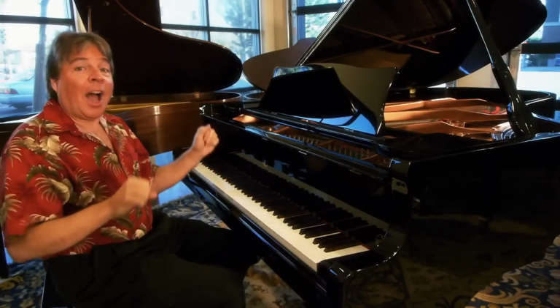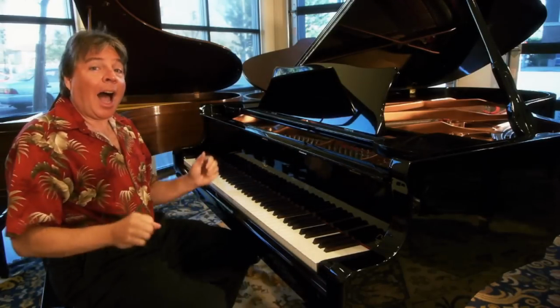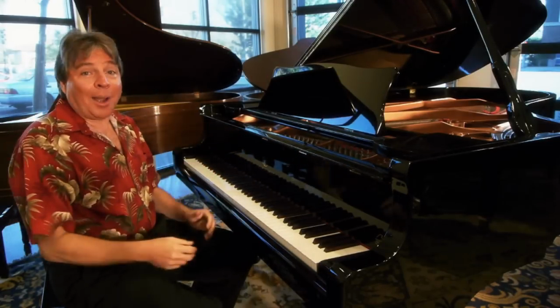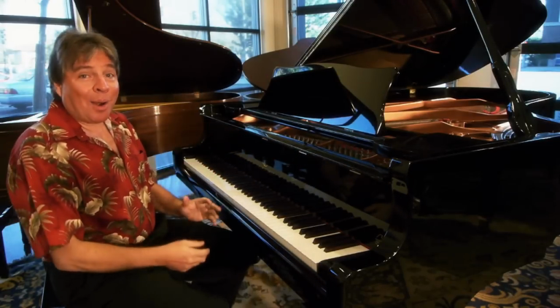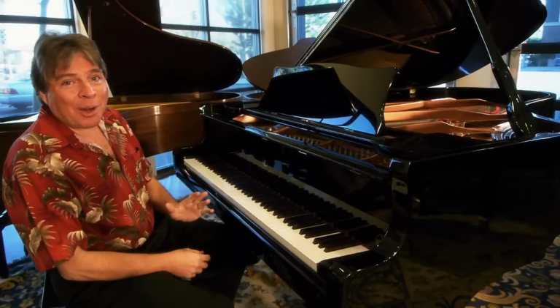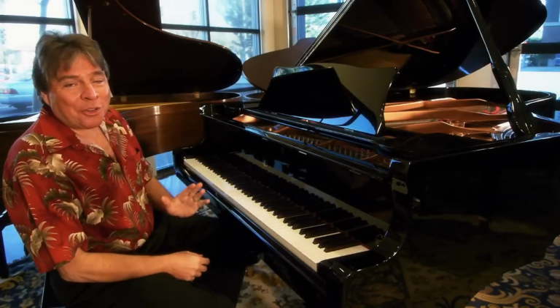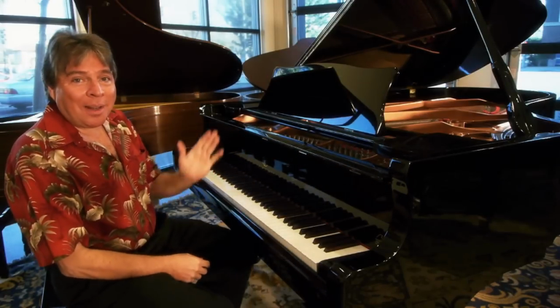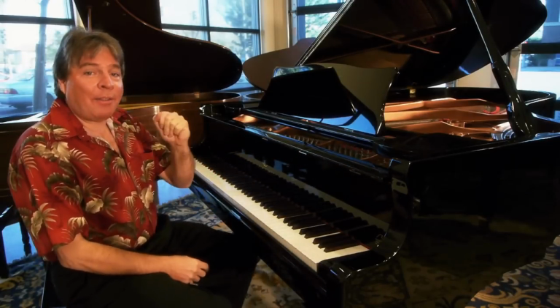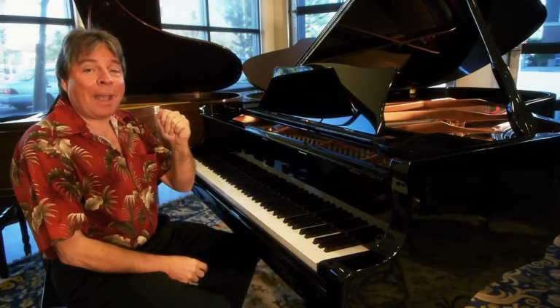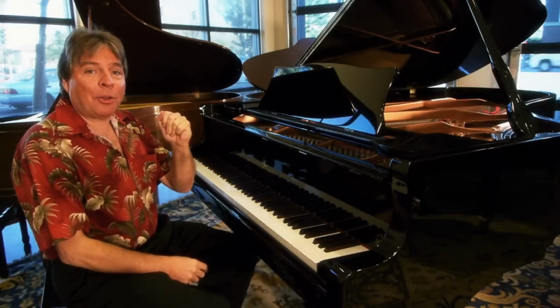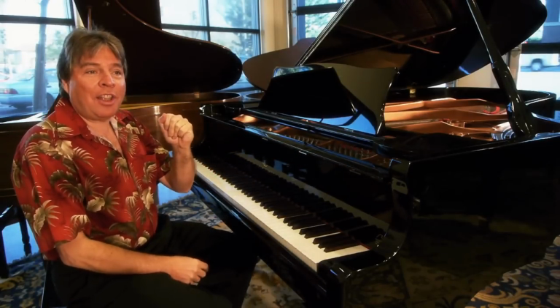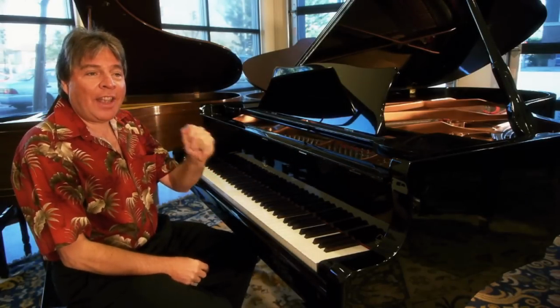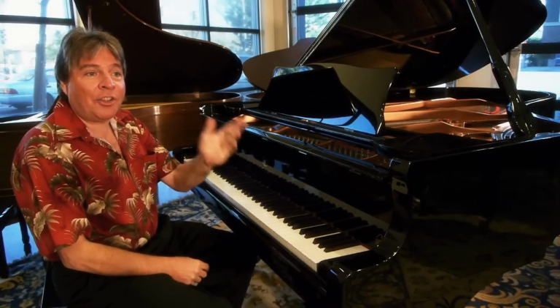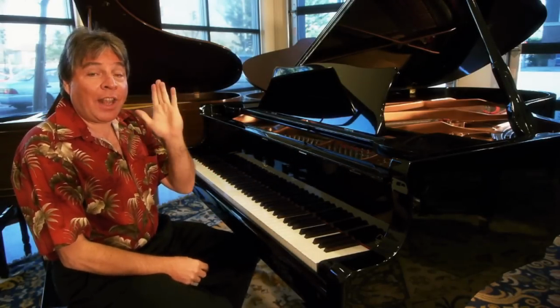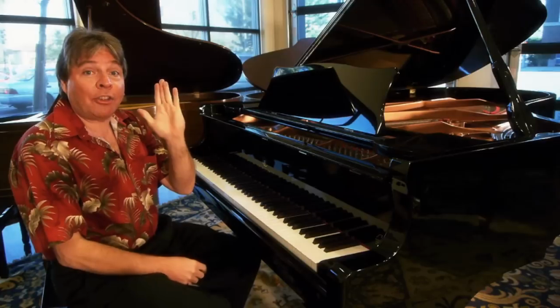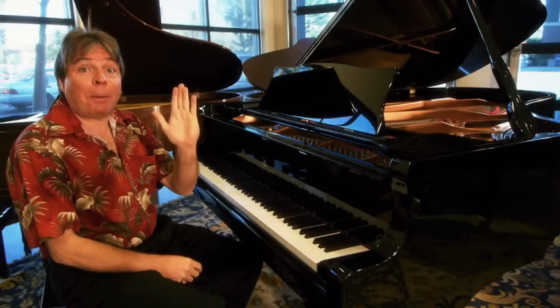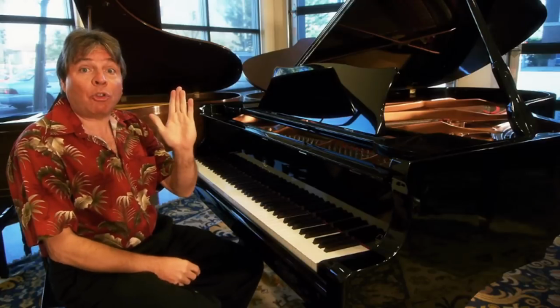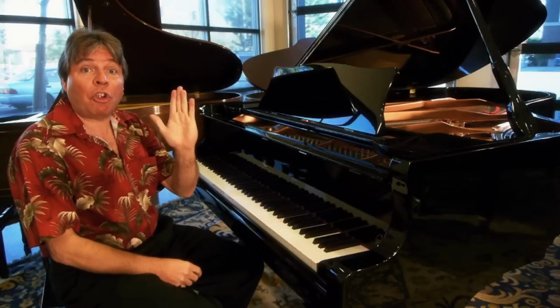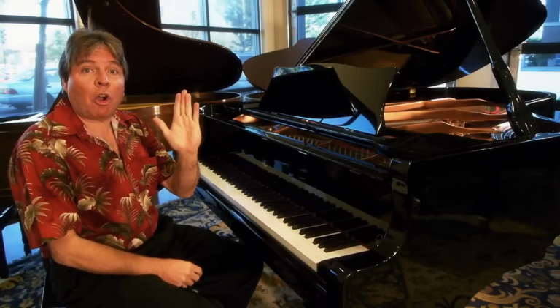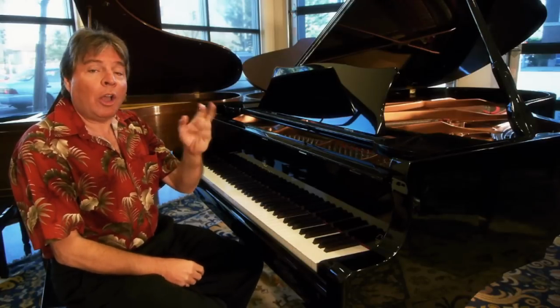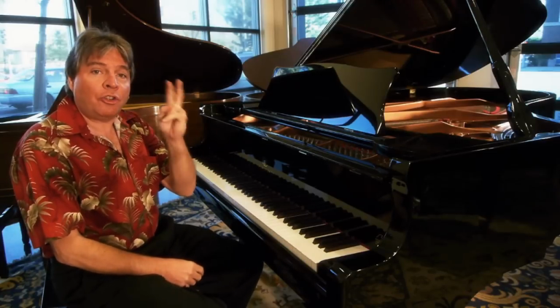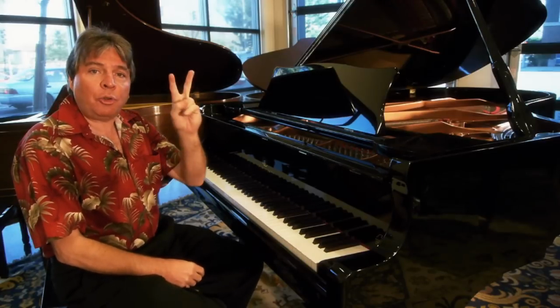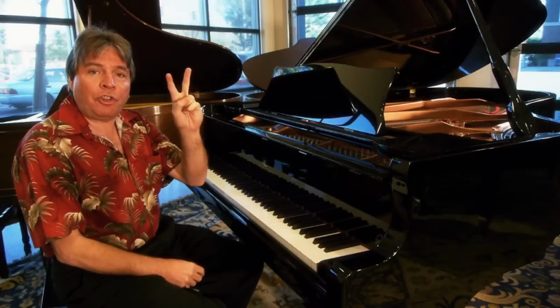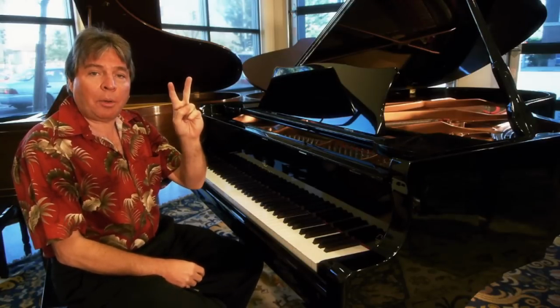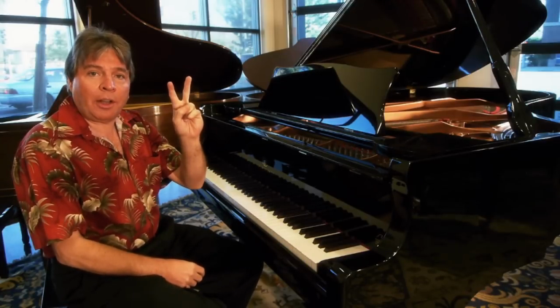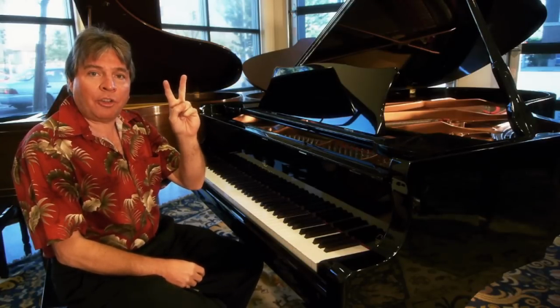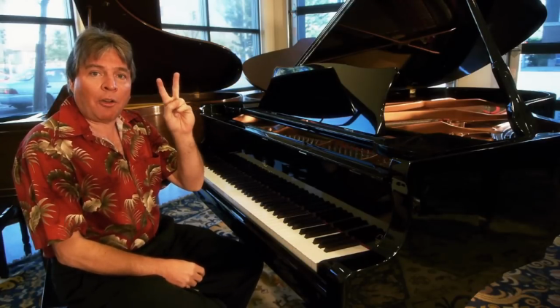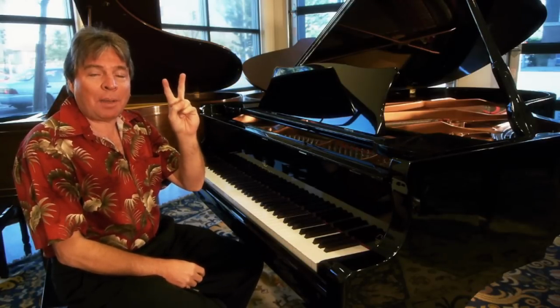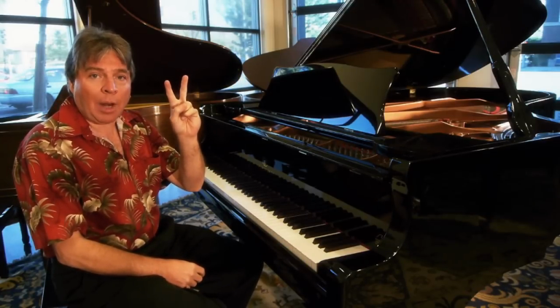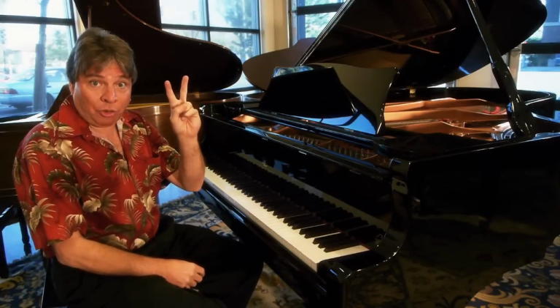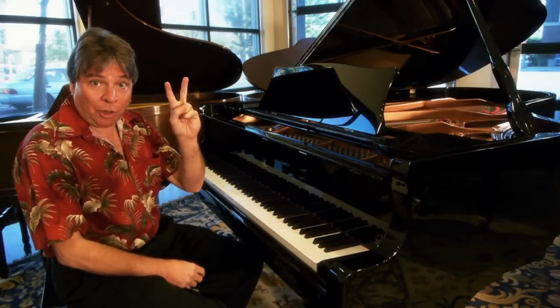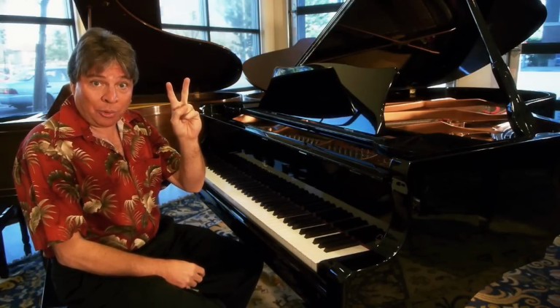Hi, I'm Robert Estrin at Living Pianos TV. Today a special show: Two Secrets of Piano Tone.